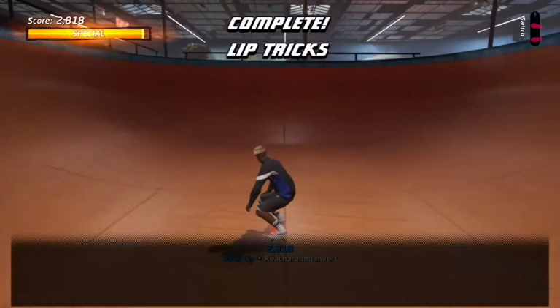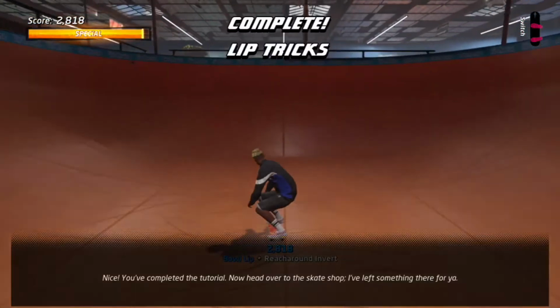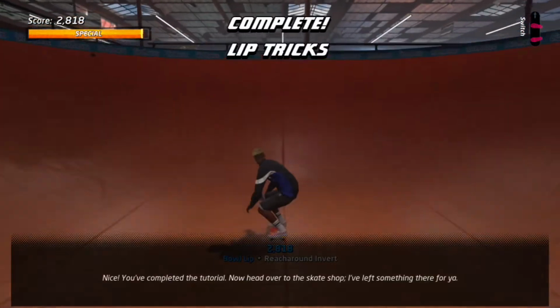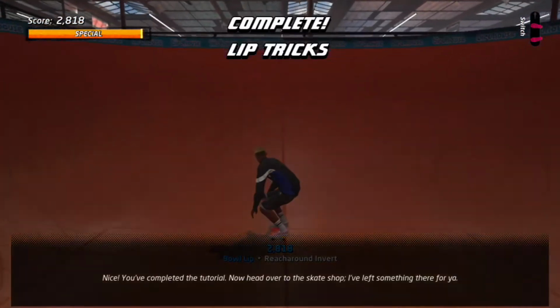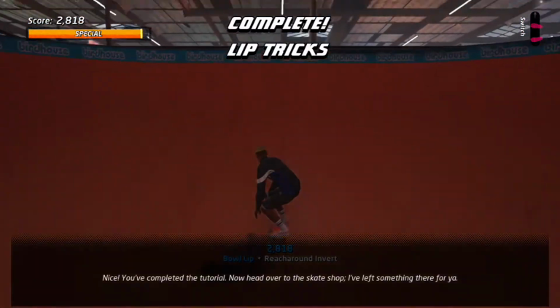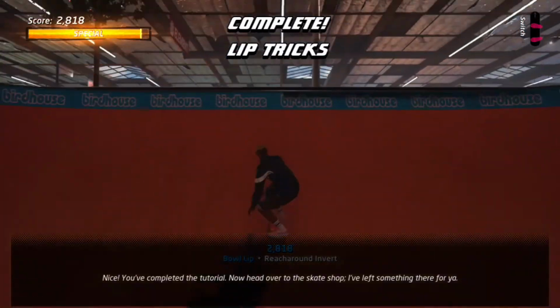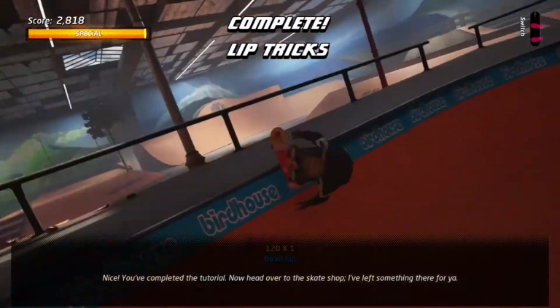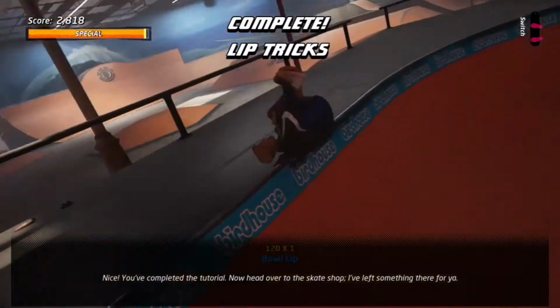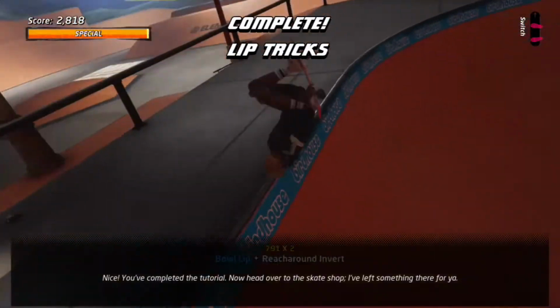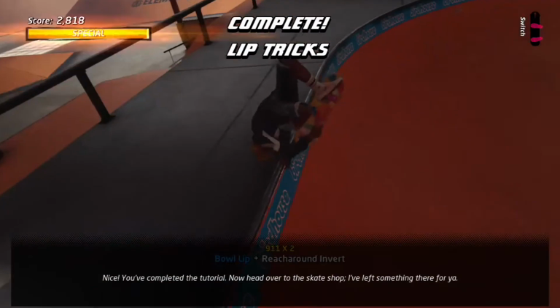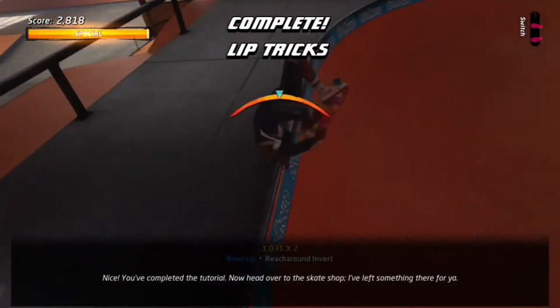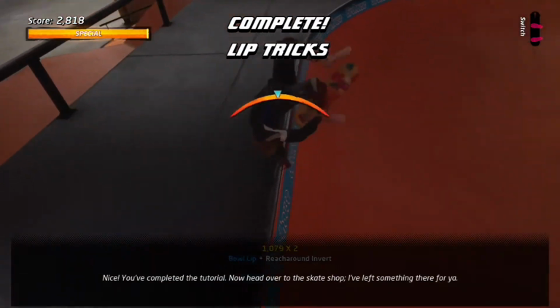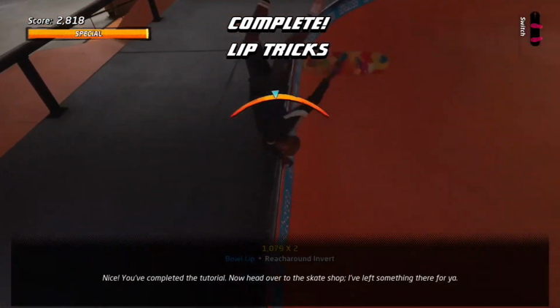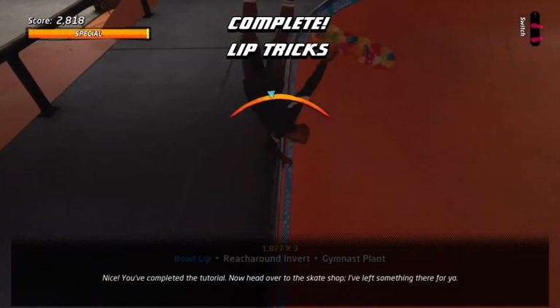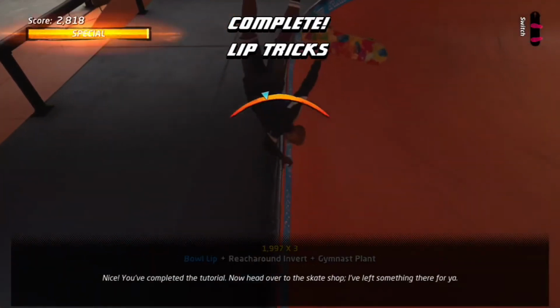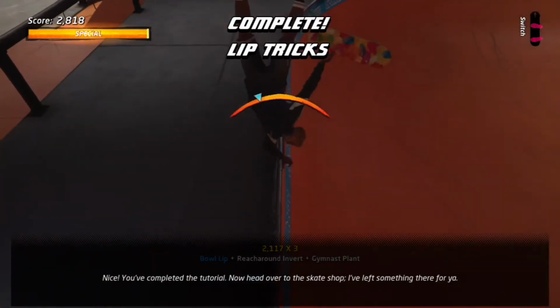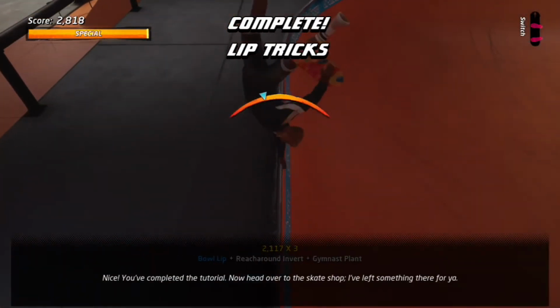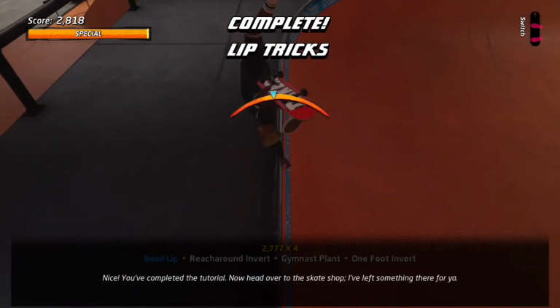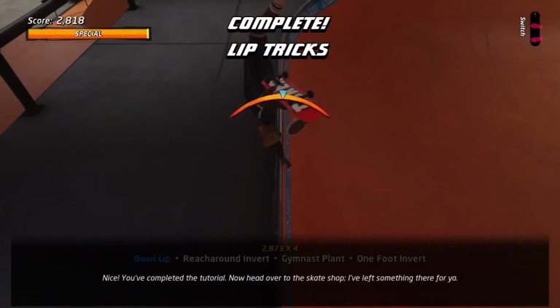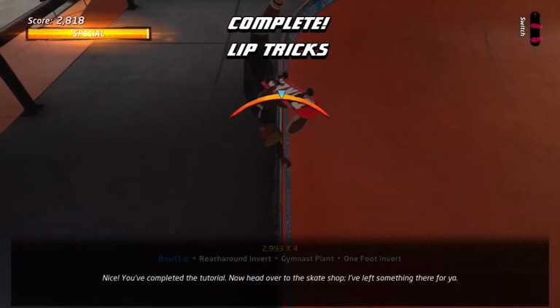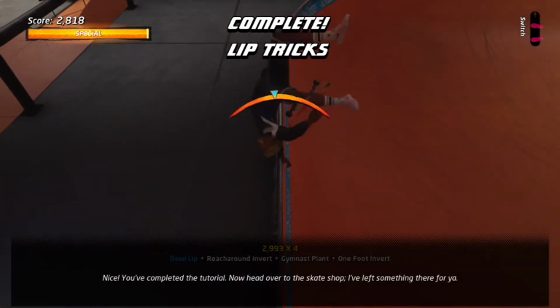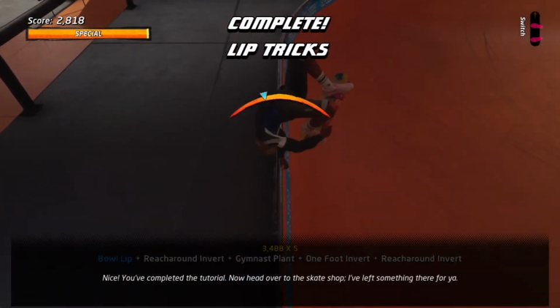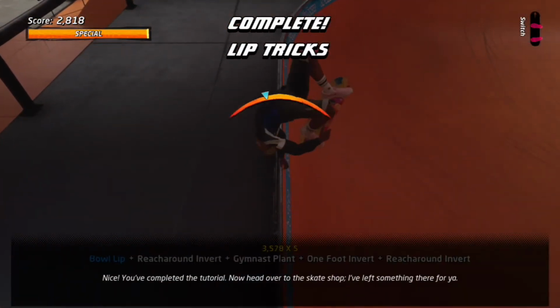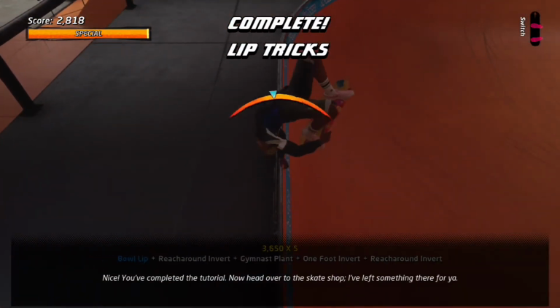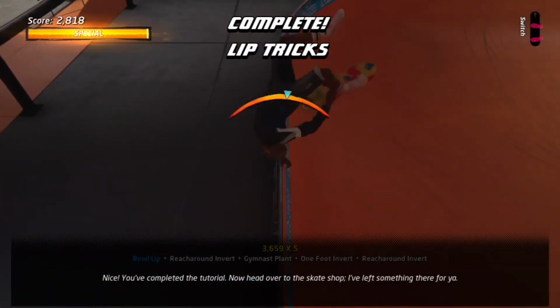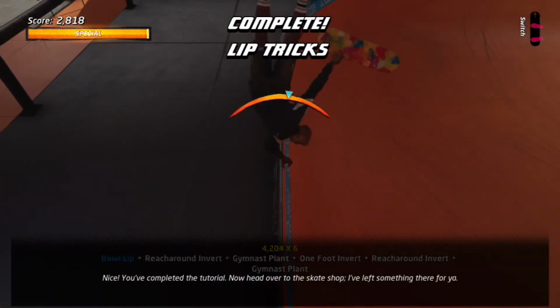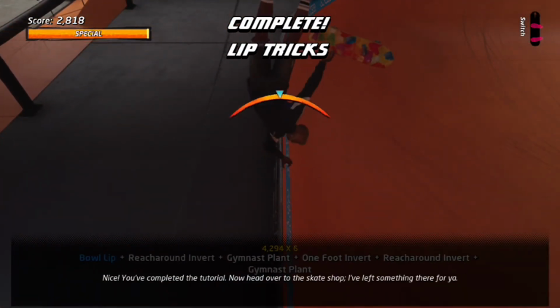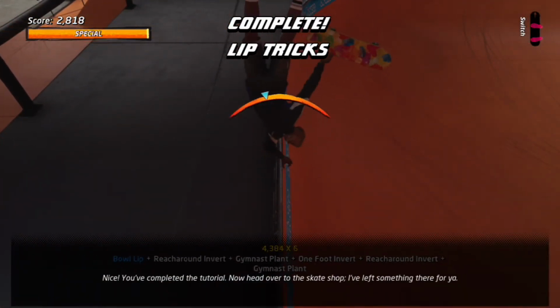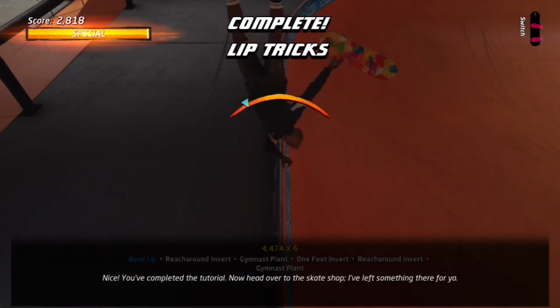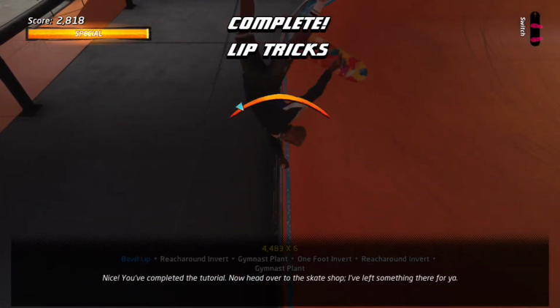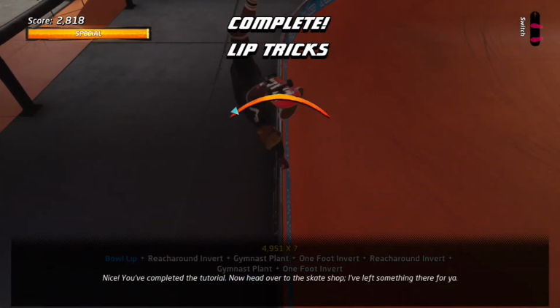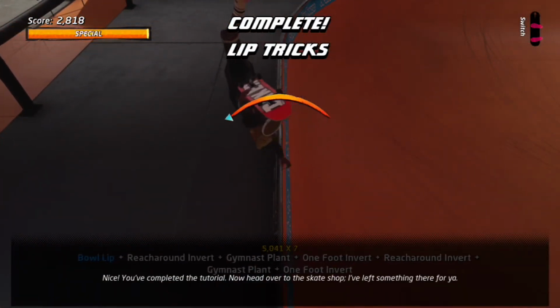Nice! You've completed the tutorial! Now head over to the skate shop — I've left something there for you.